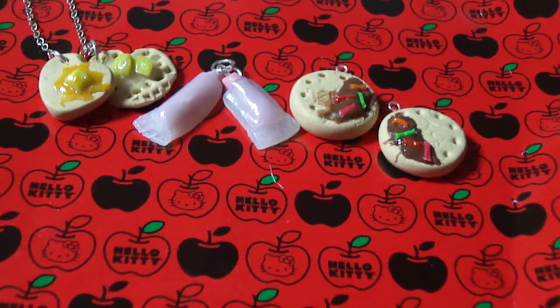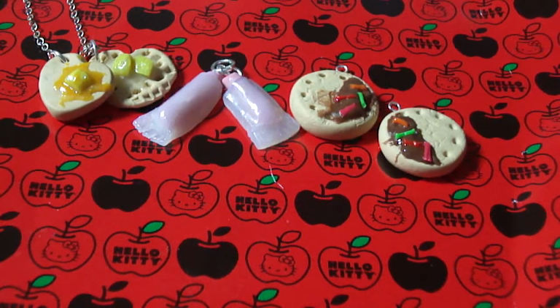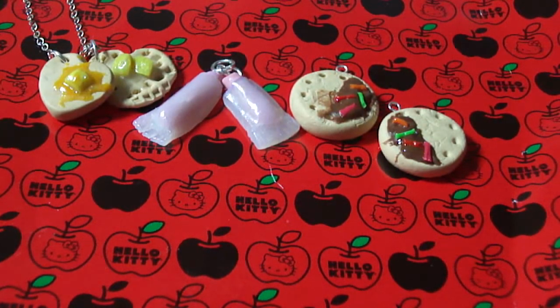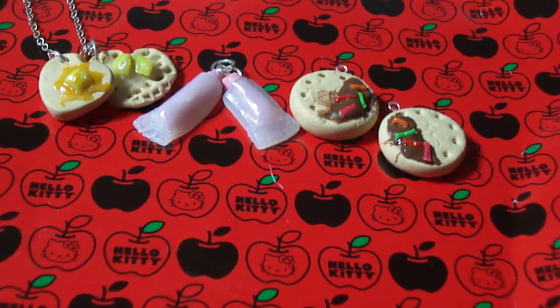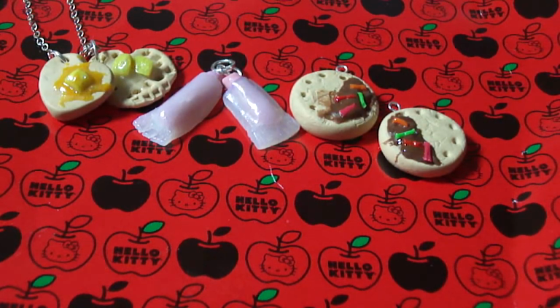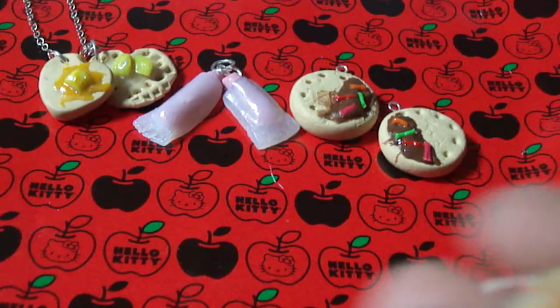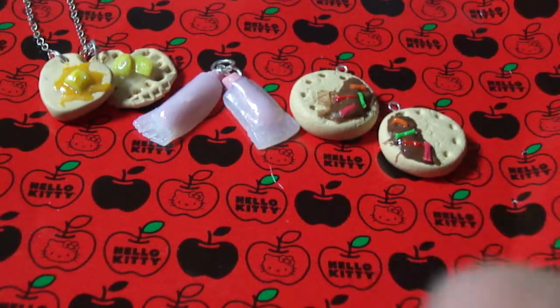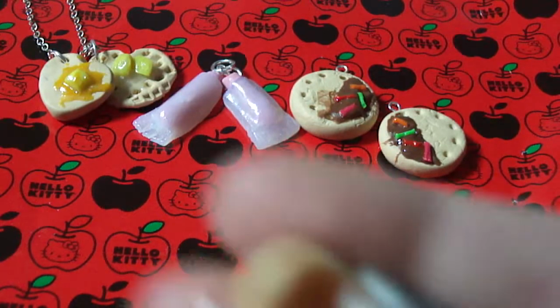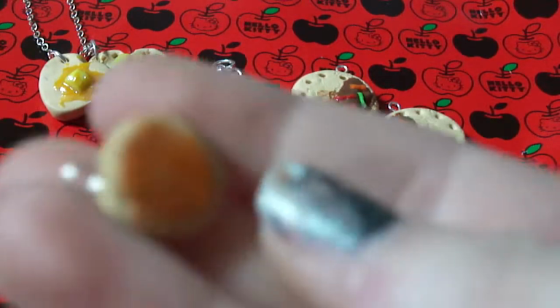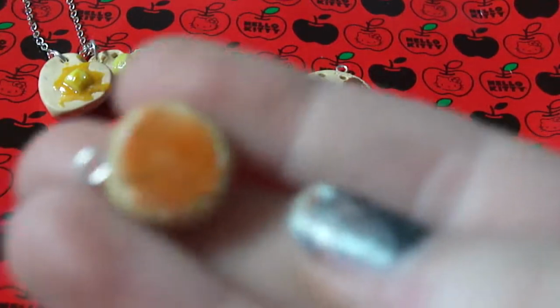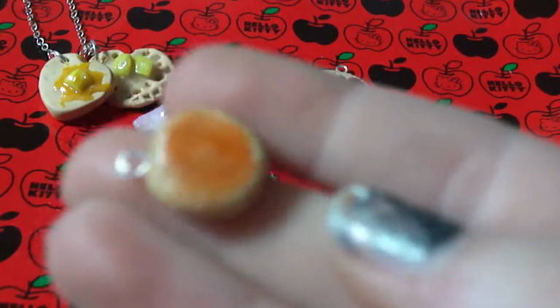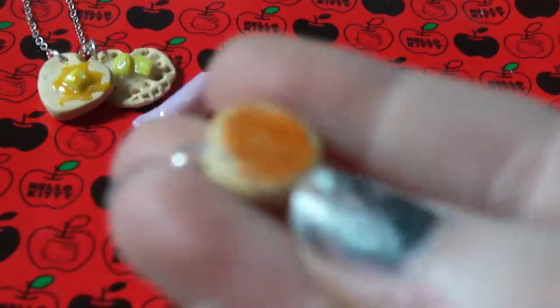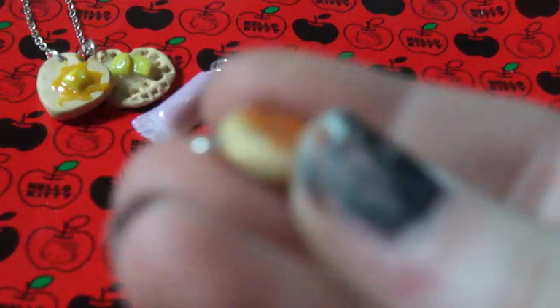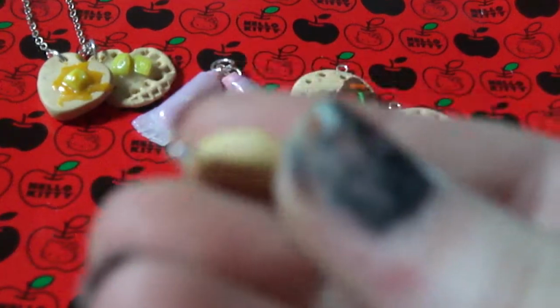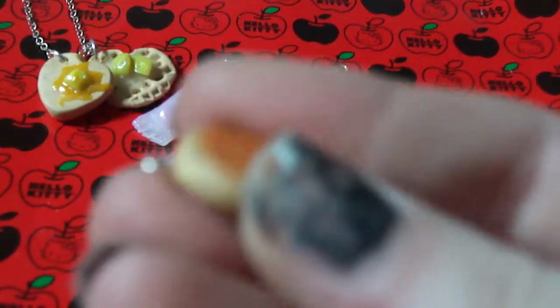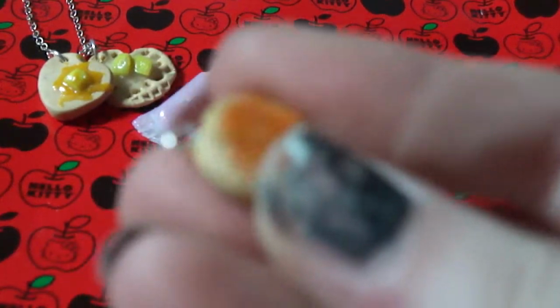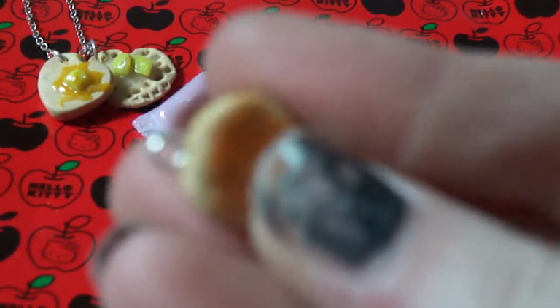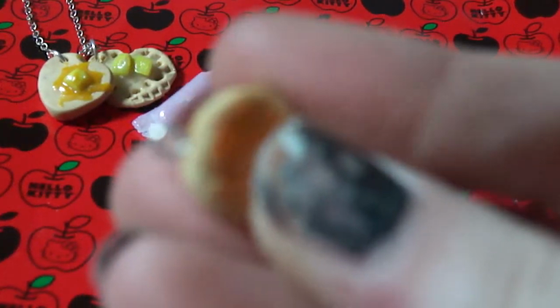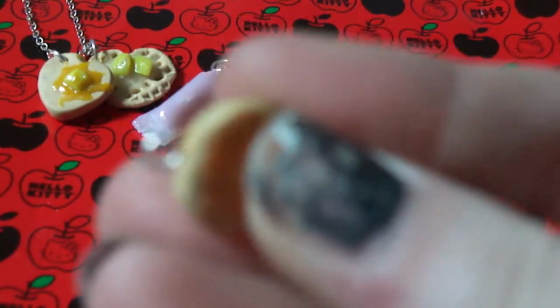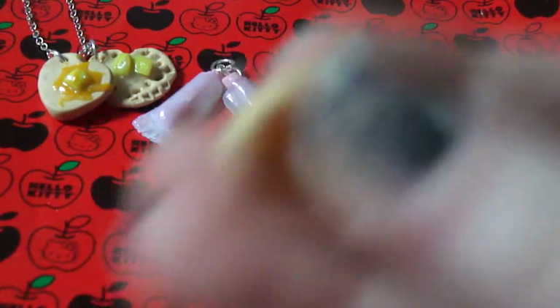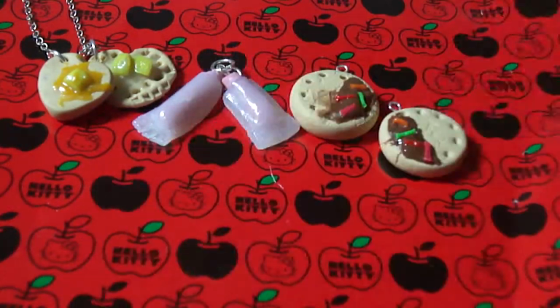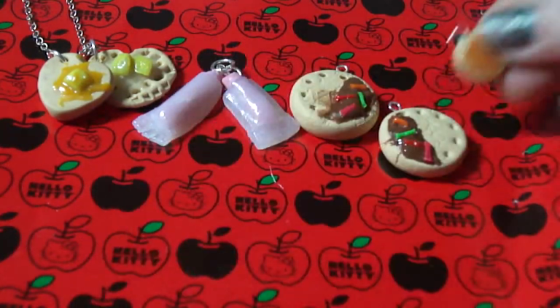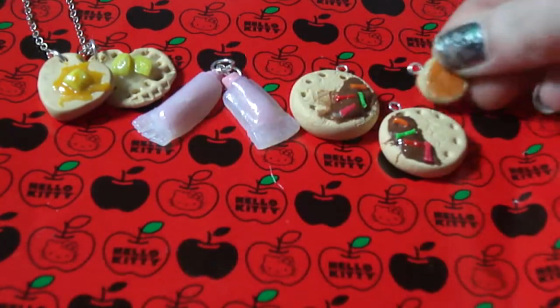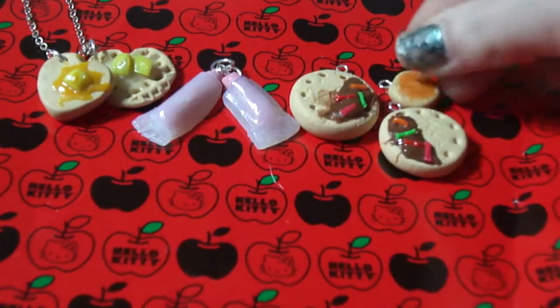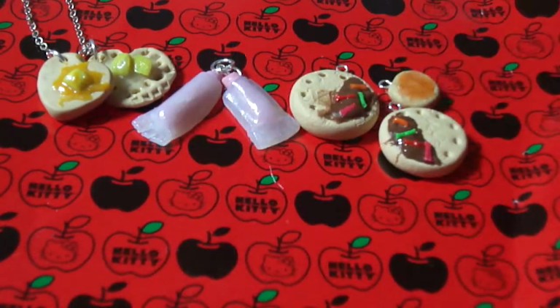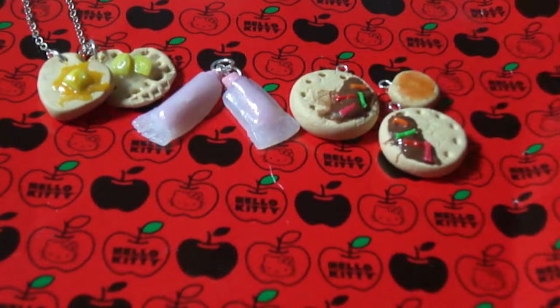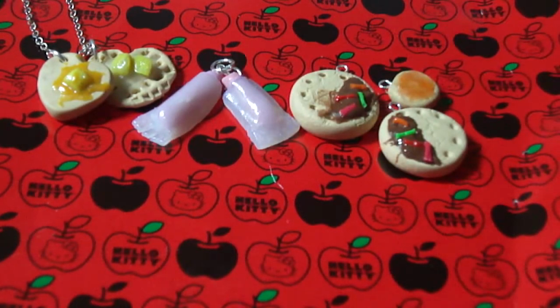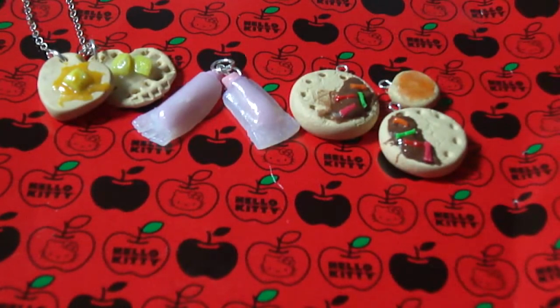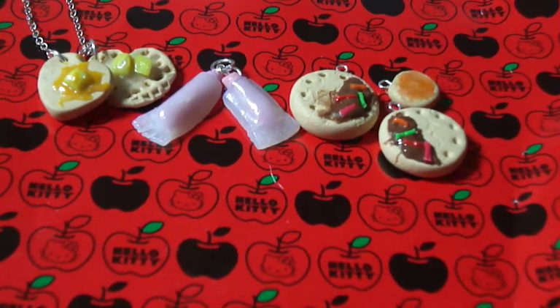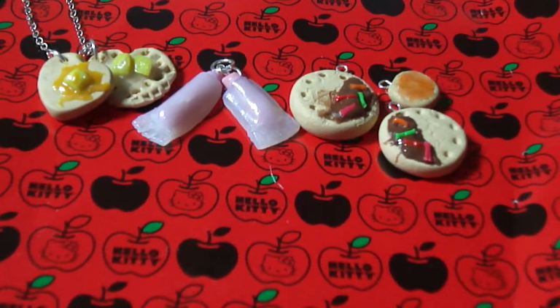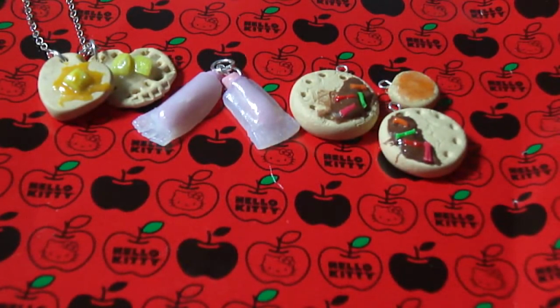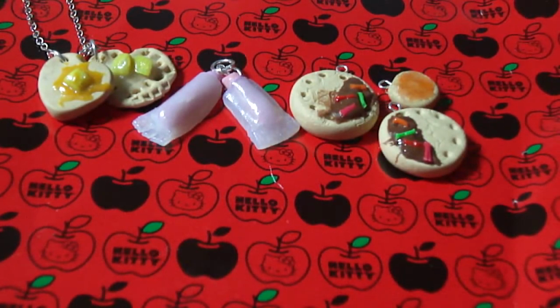Again, with my bacon bond, I made this little cookie with icing. That's the first thing I made with it.